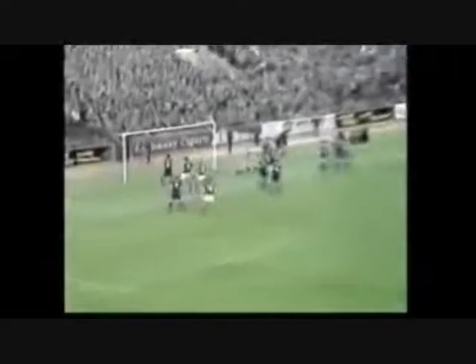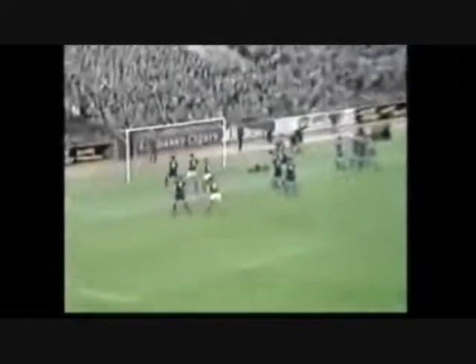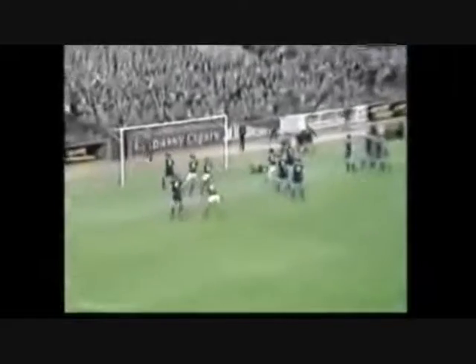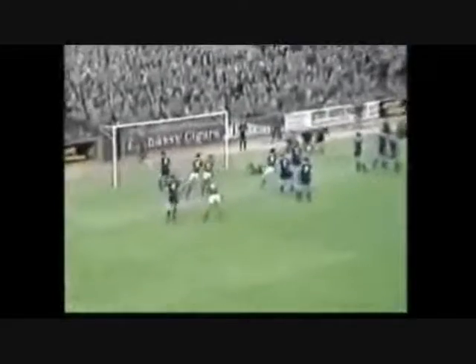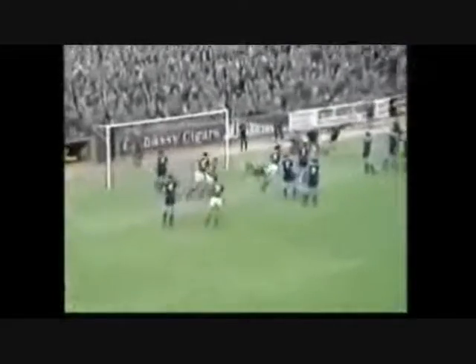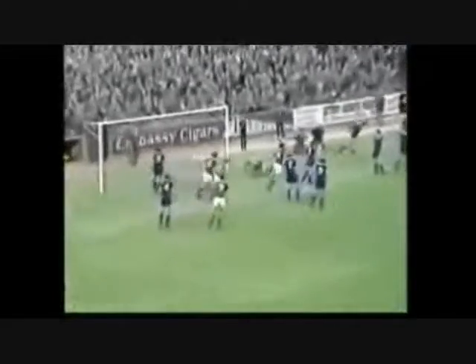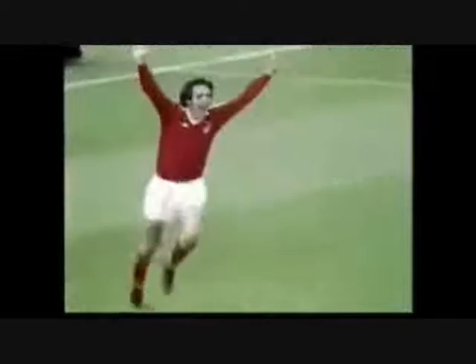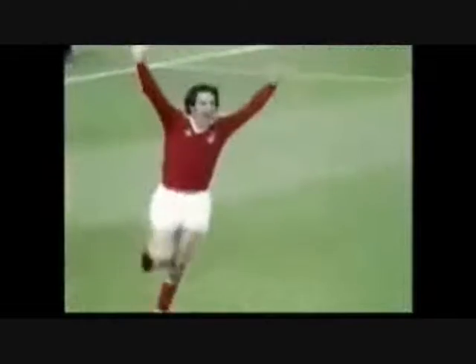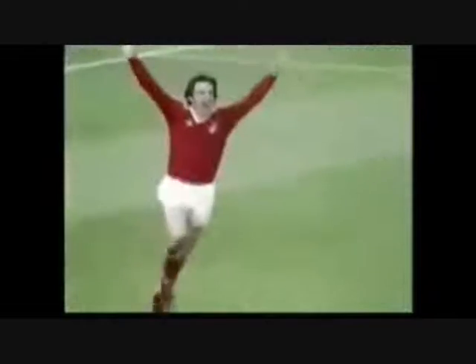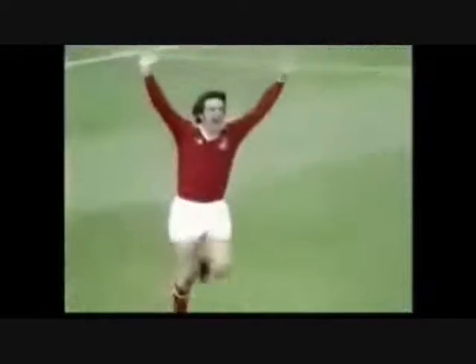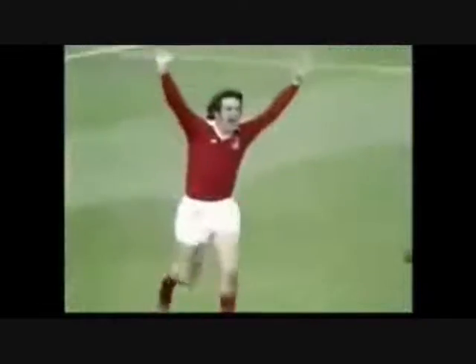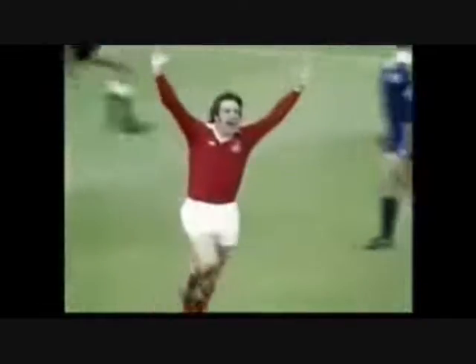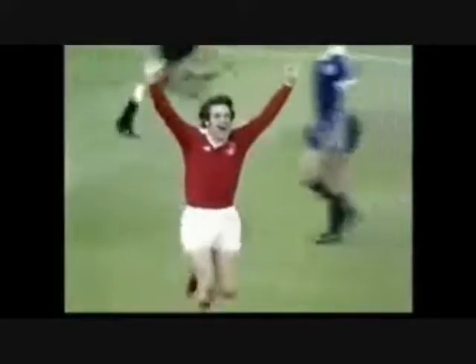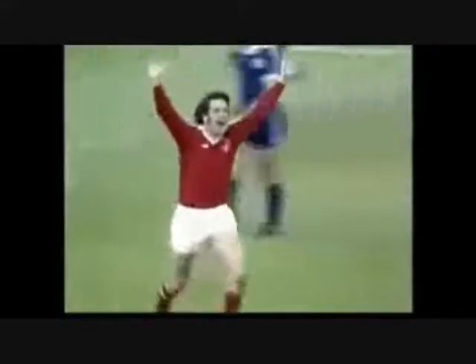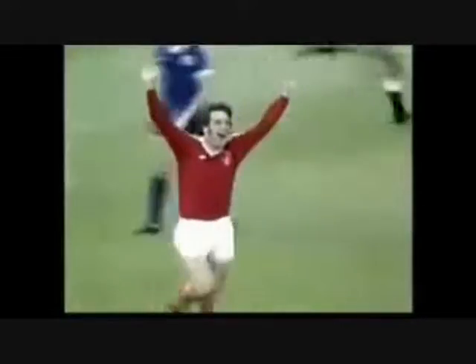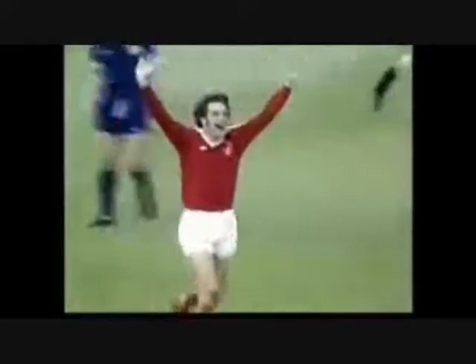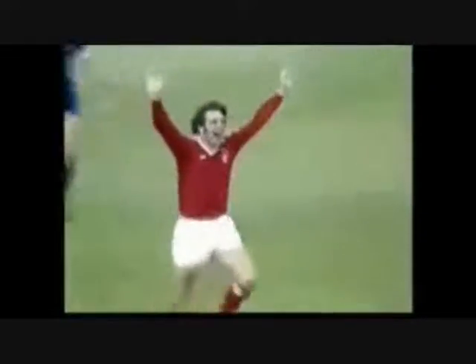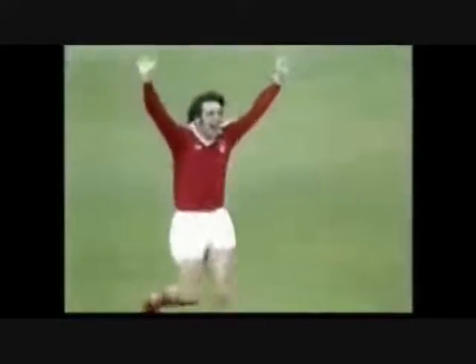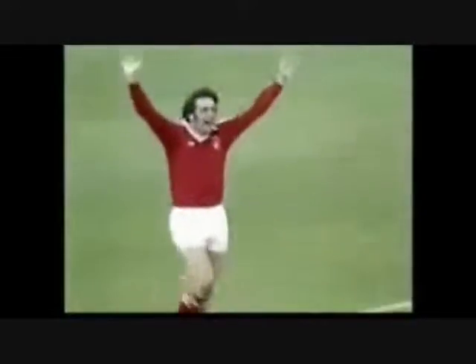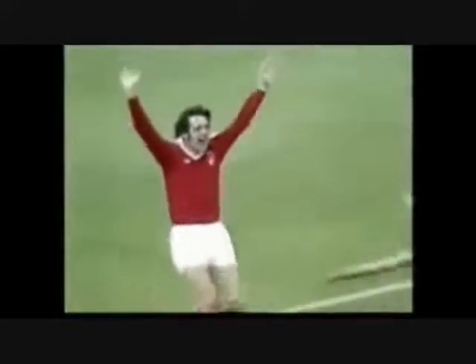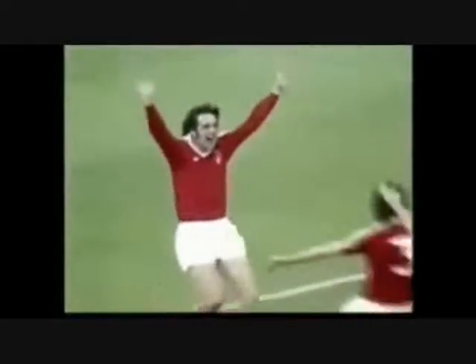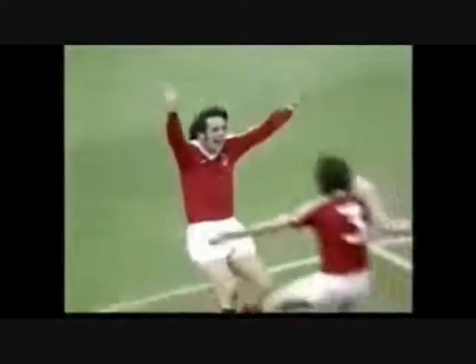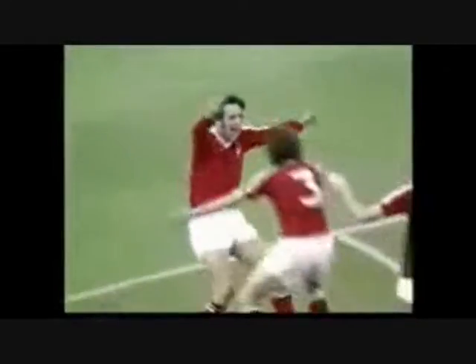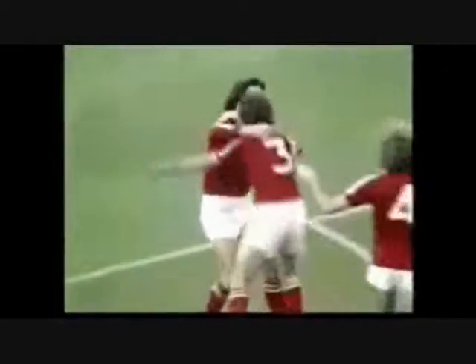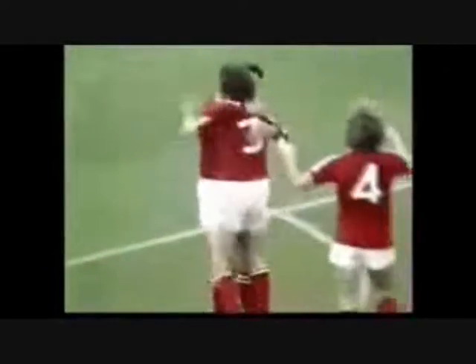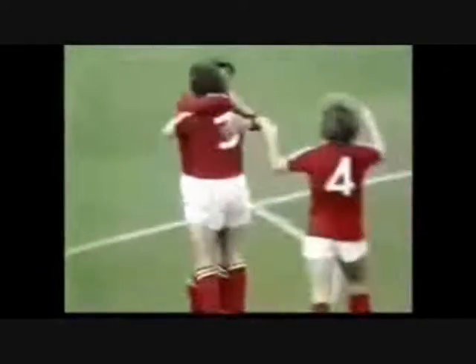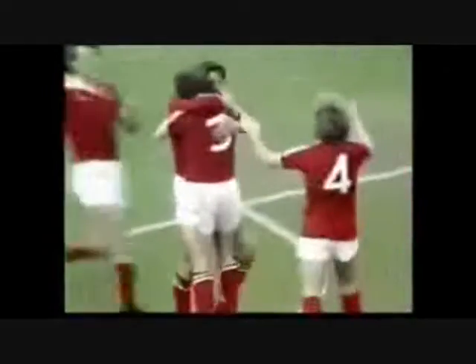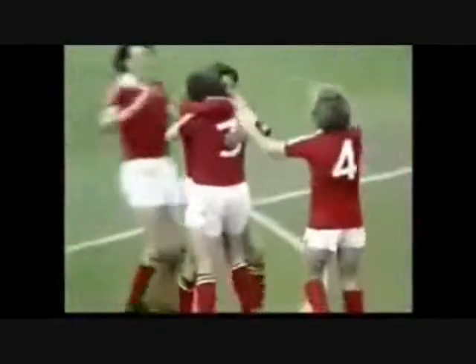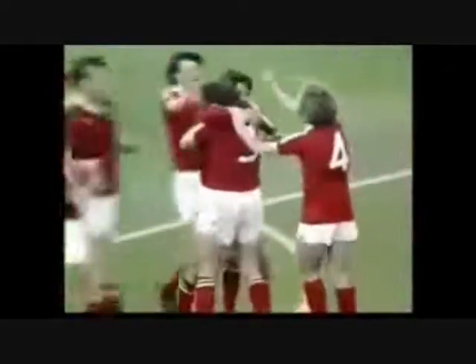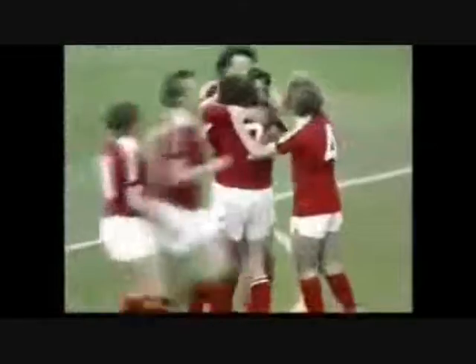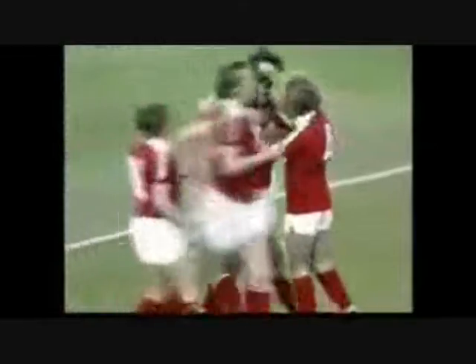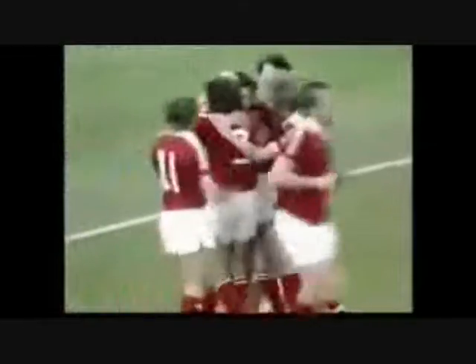Hunter — and what a goal! What a tremendous goal by Norman Hunter.